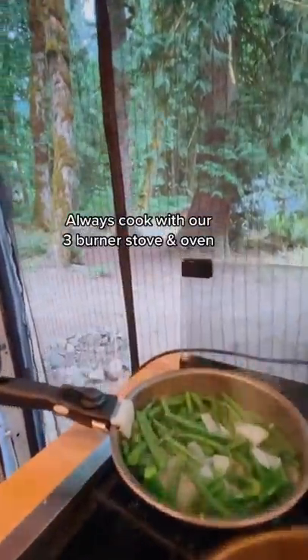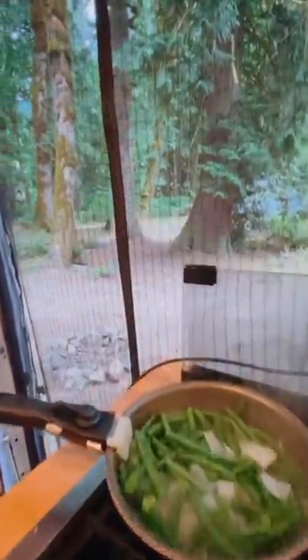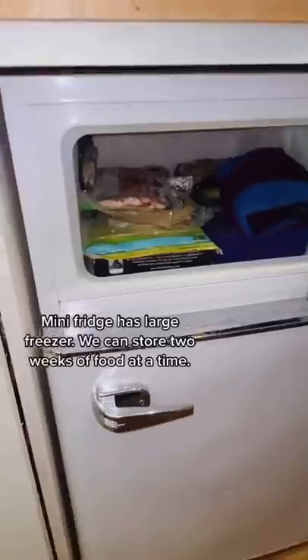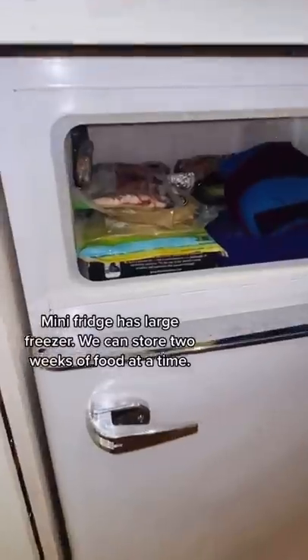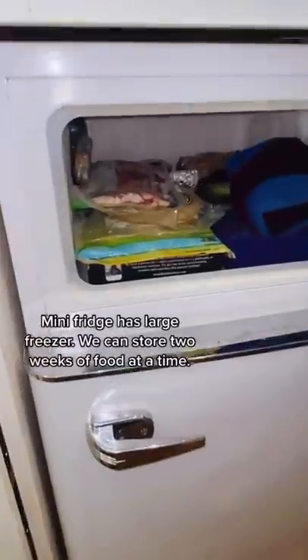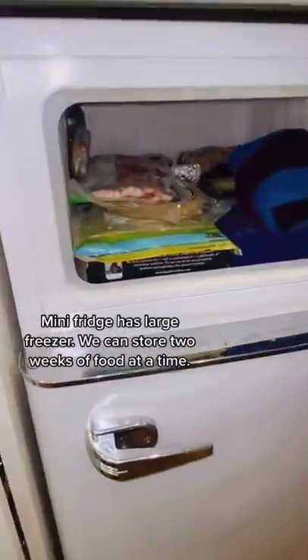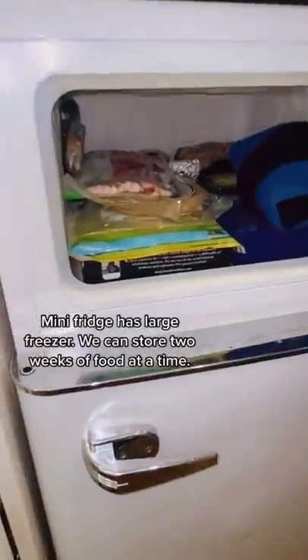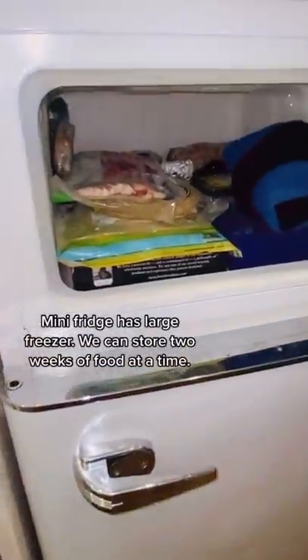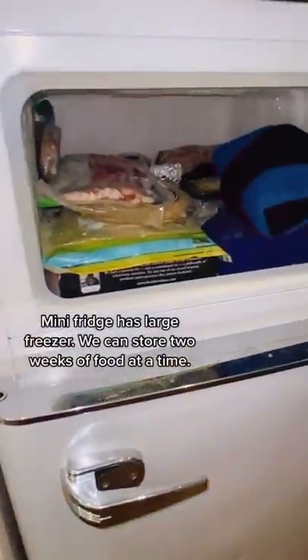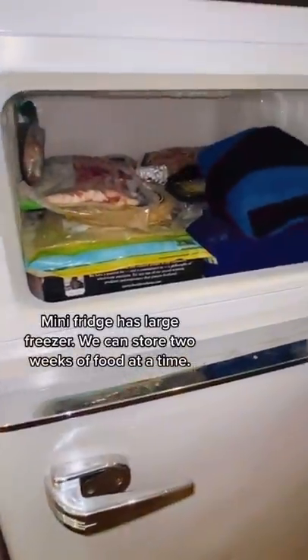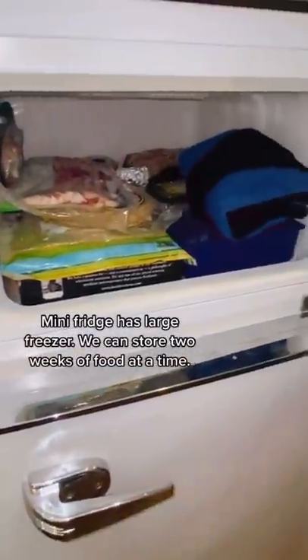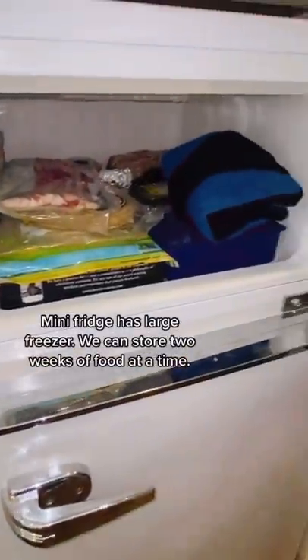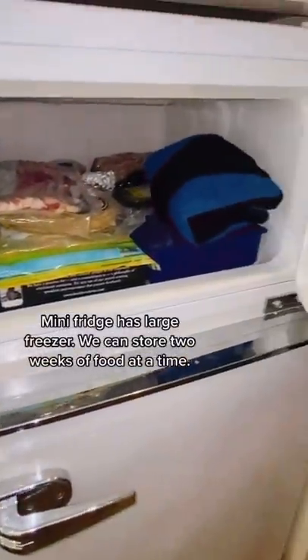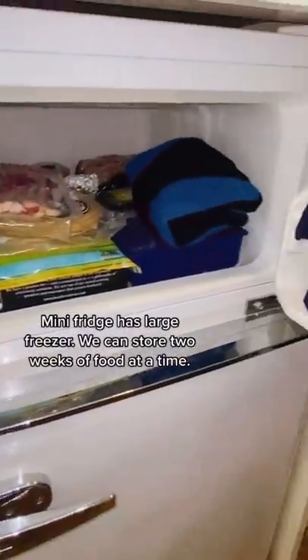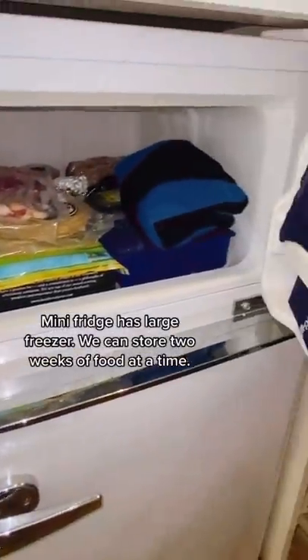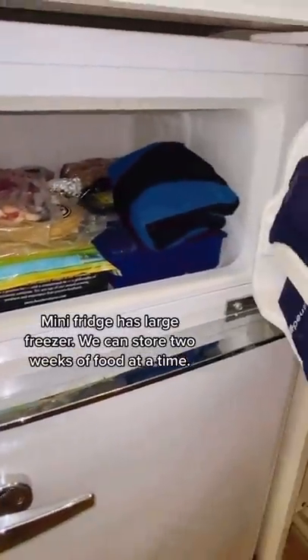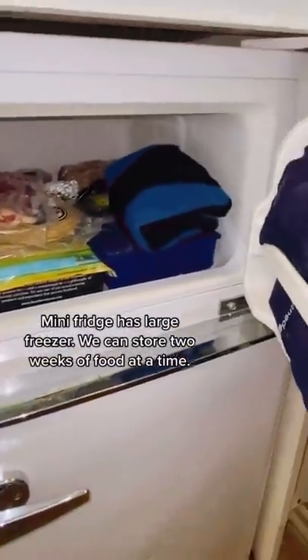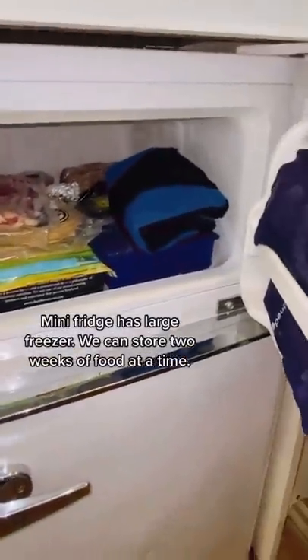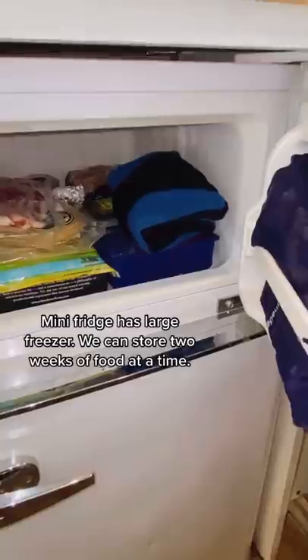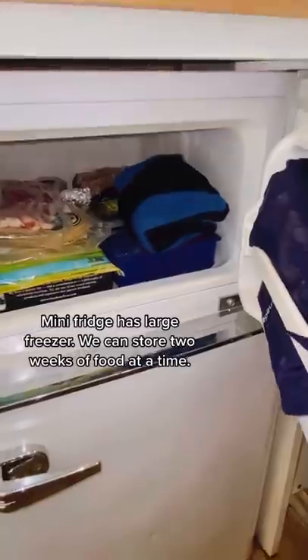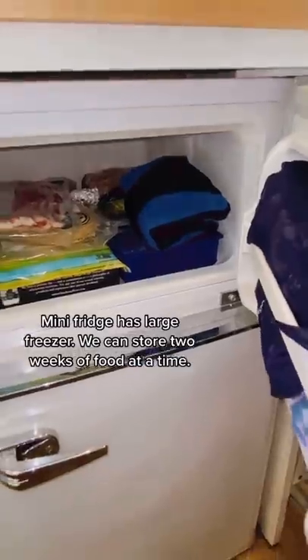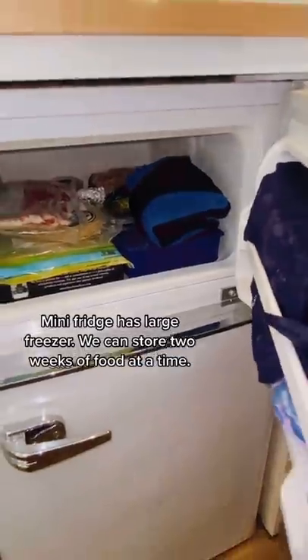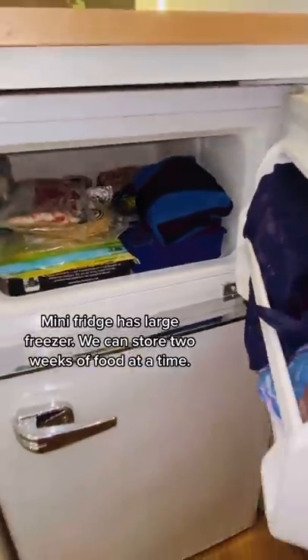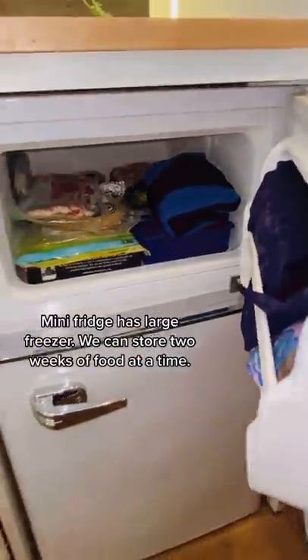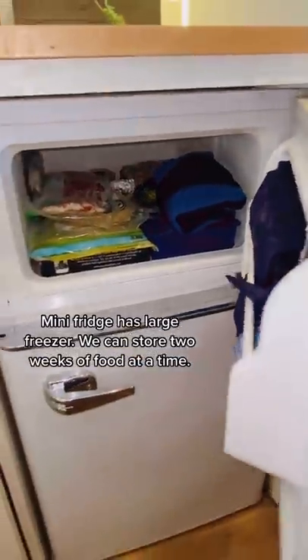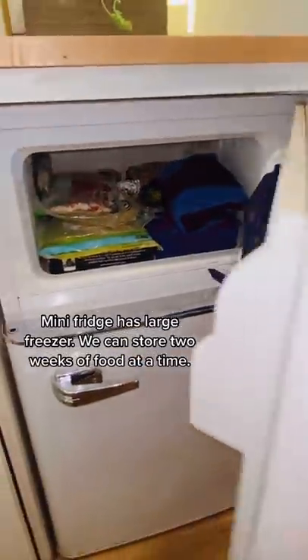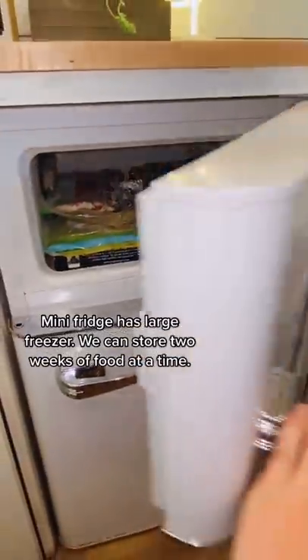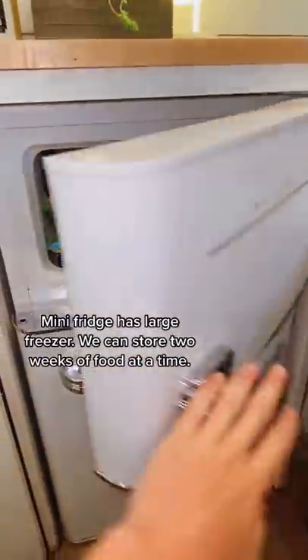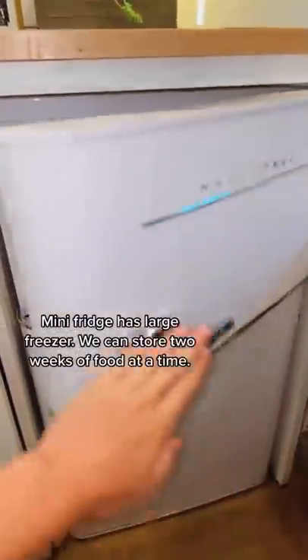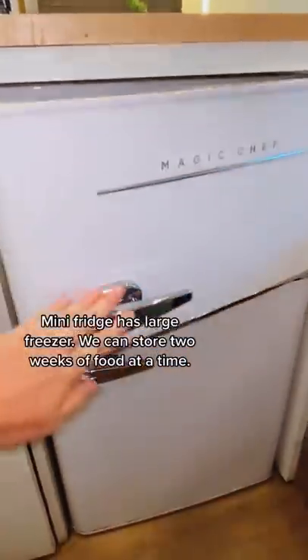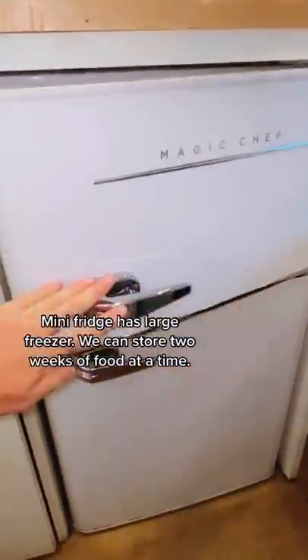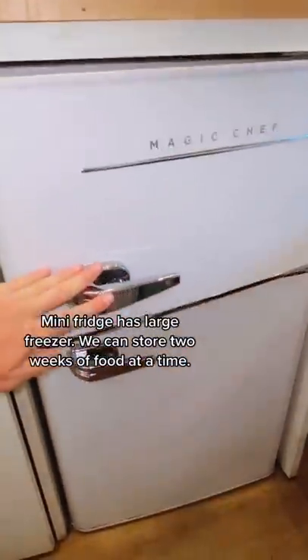Our mini fridge comes with quite a large freezer so we can store about two weeks worth of food before having to go on another grocery run.